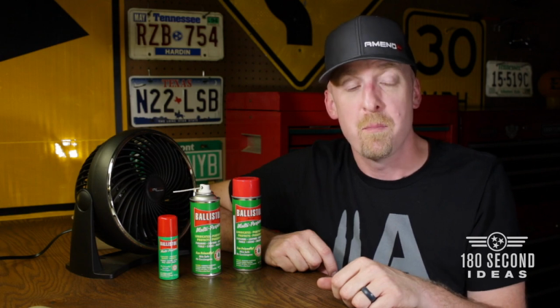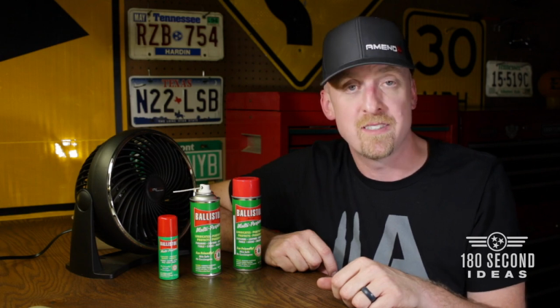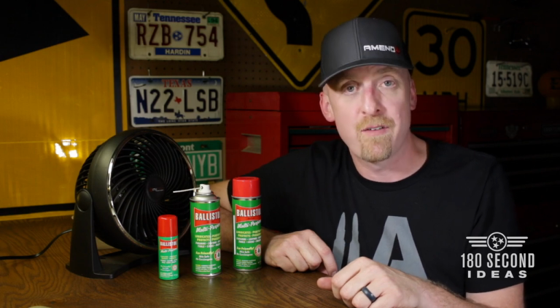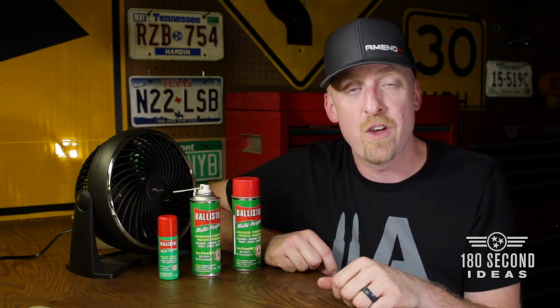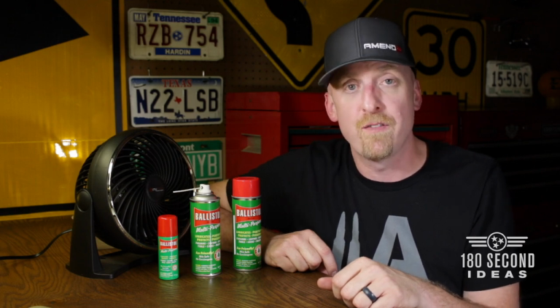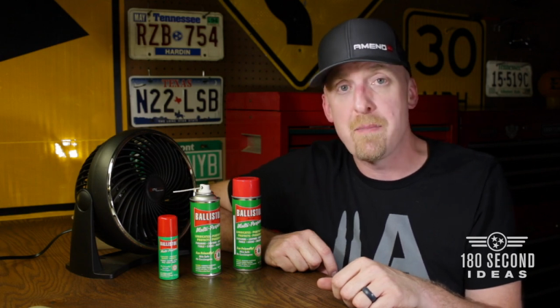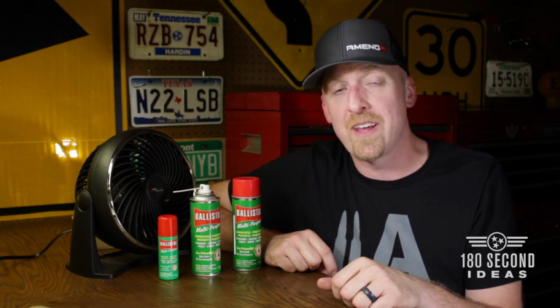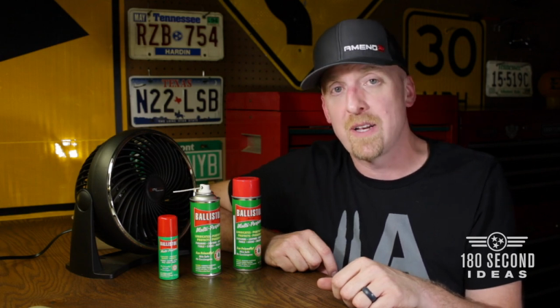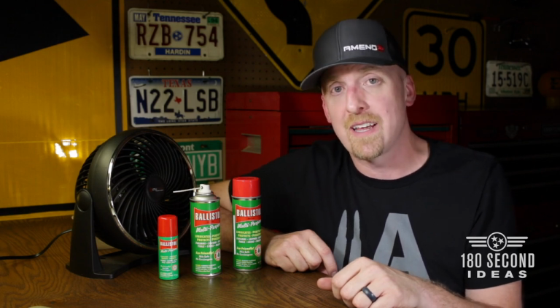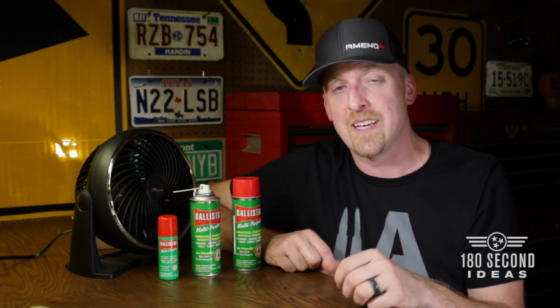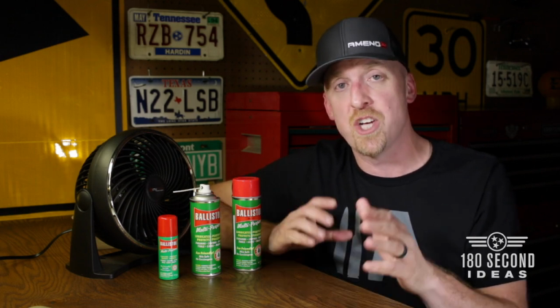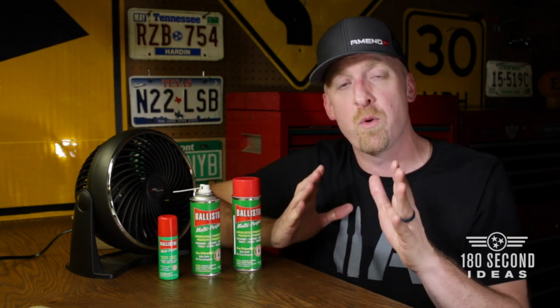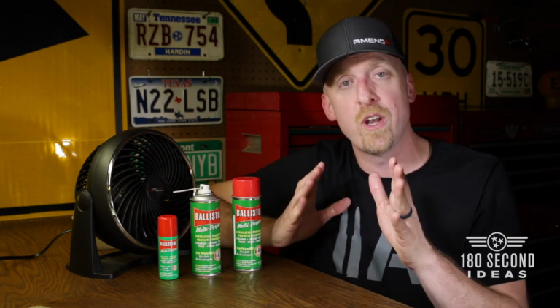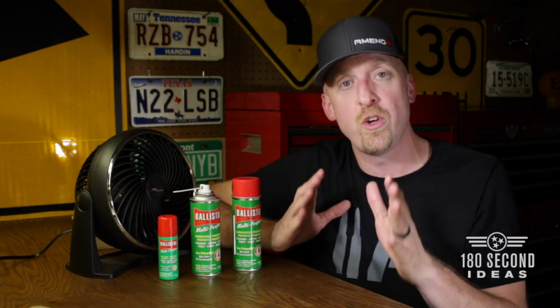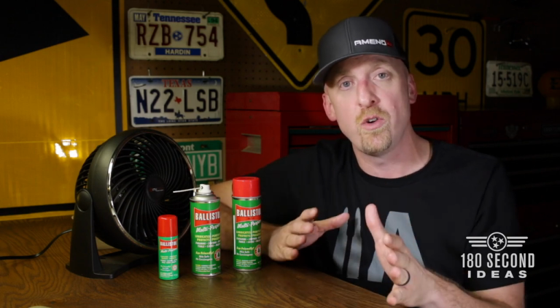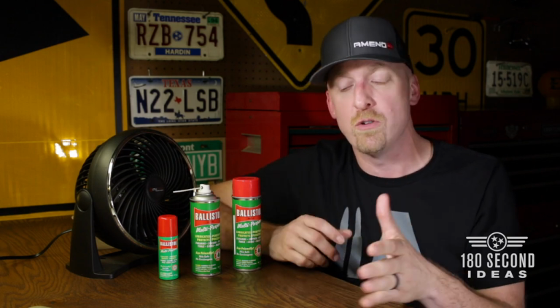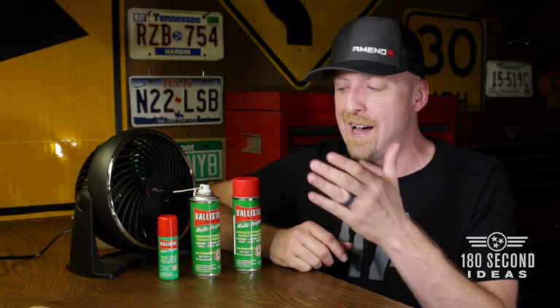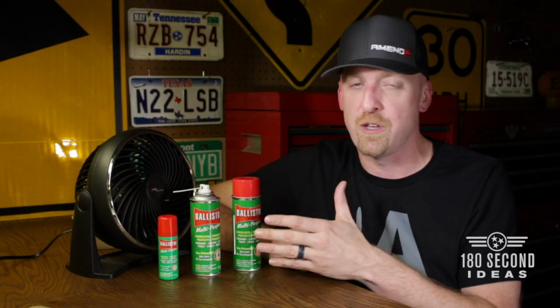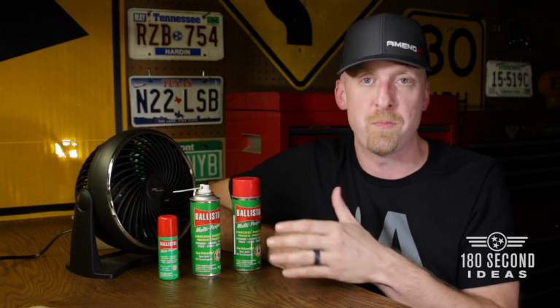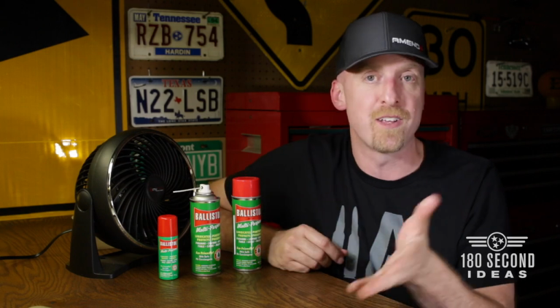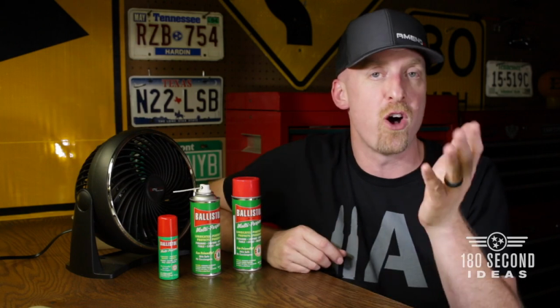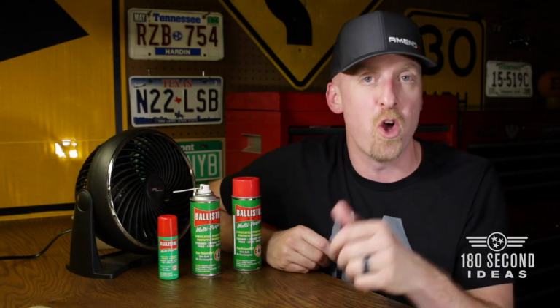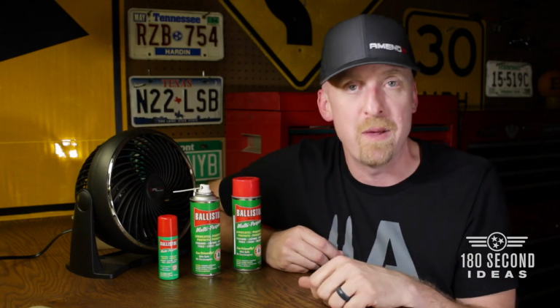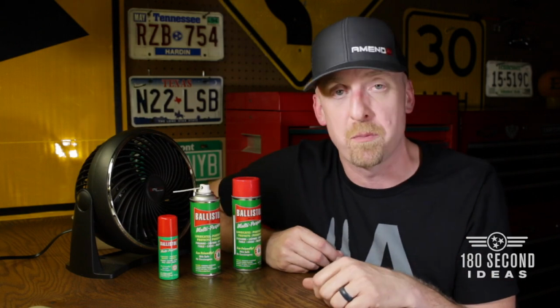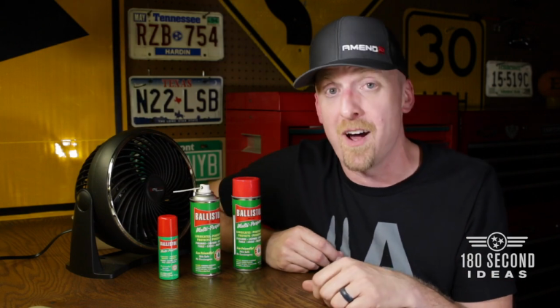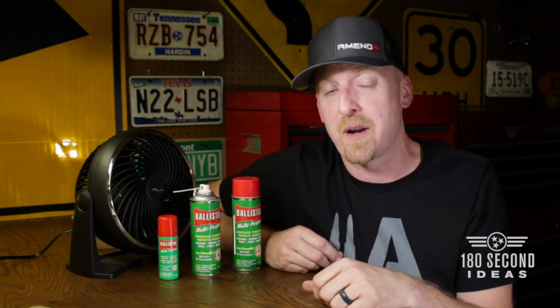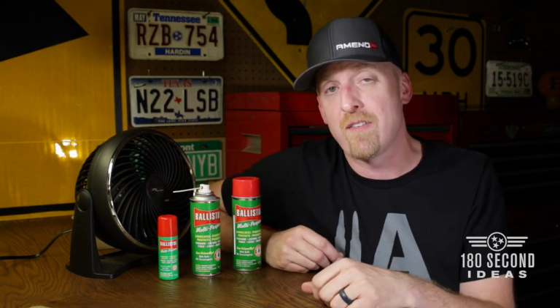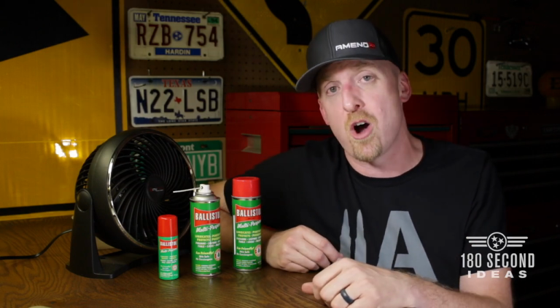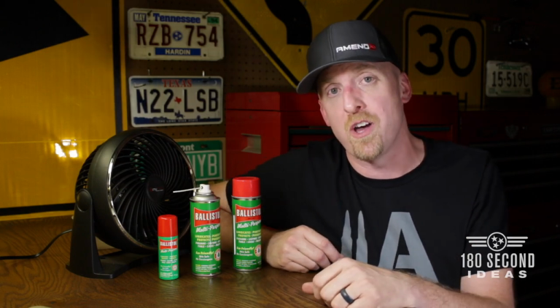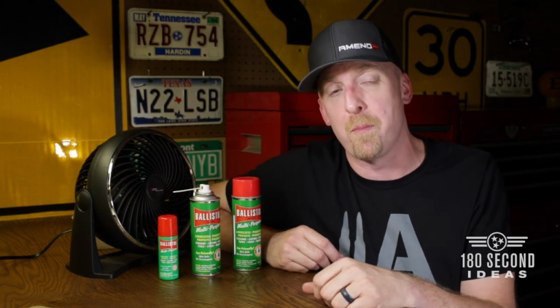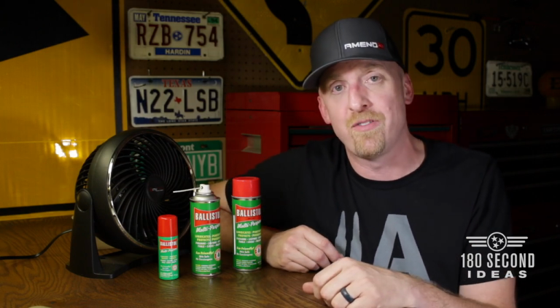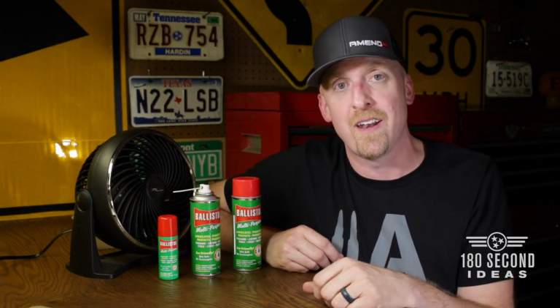Several of y'all have emailed in recently and said, "Johnny, what do you use?" I use Ballistol. No big surprise, but I've never talked to y'all about that.